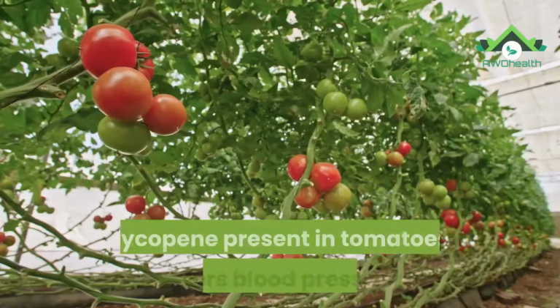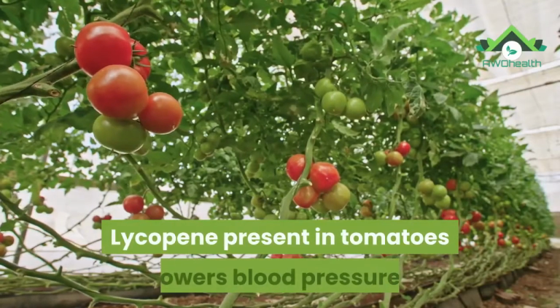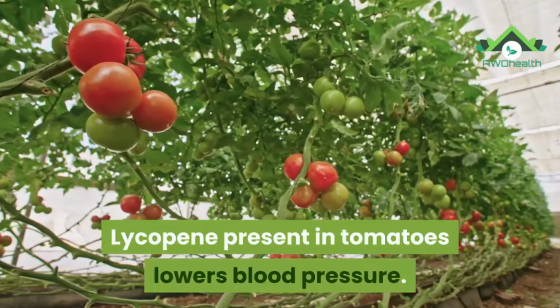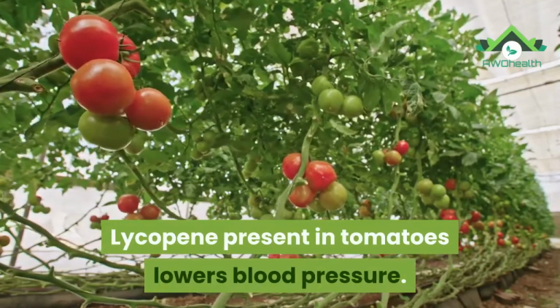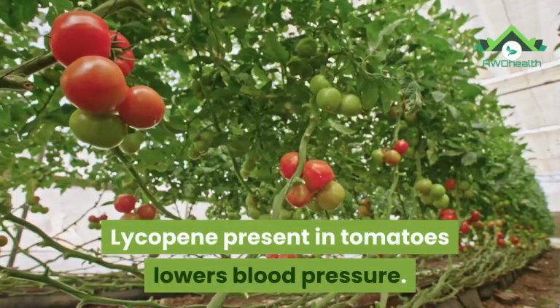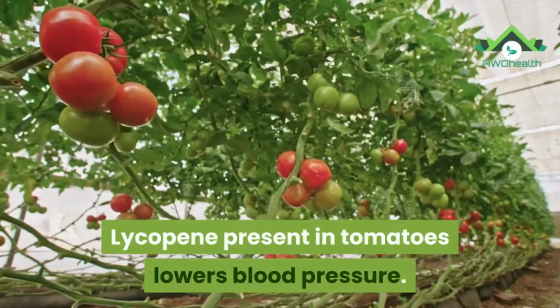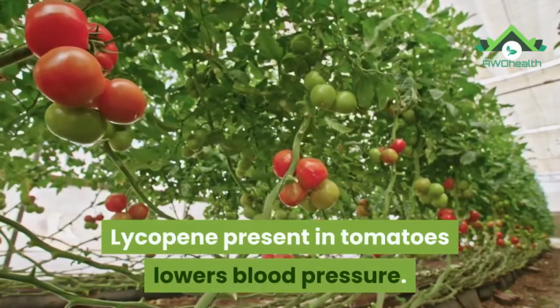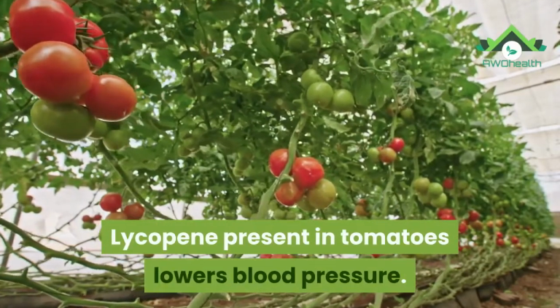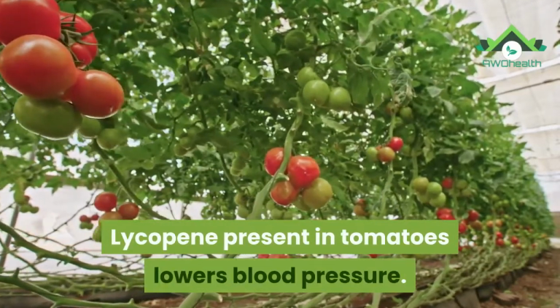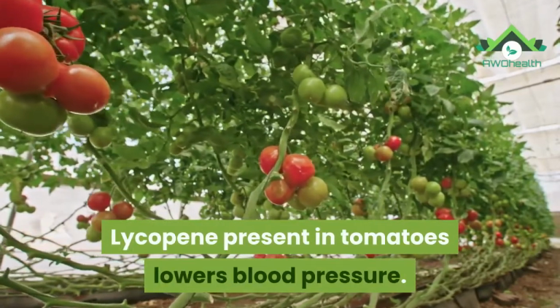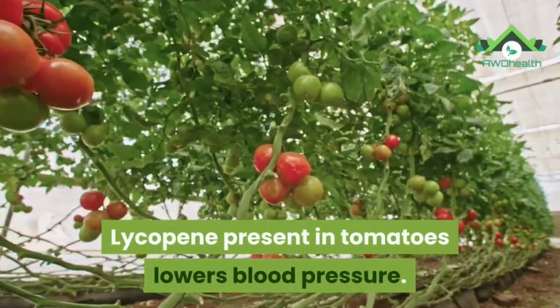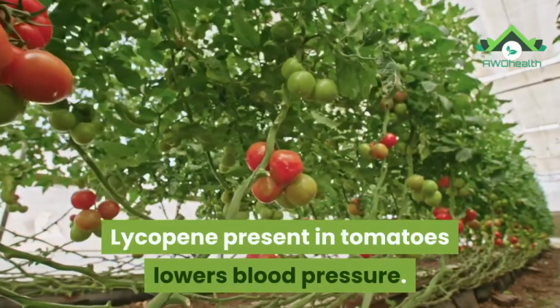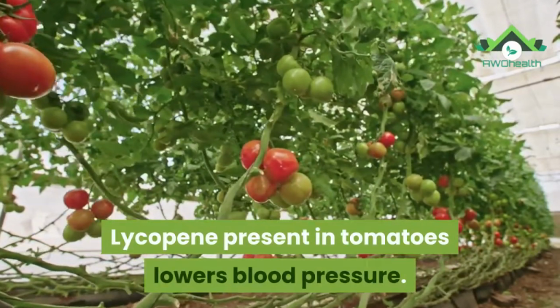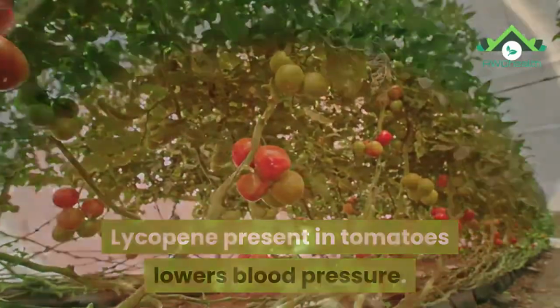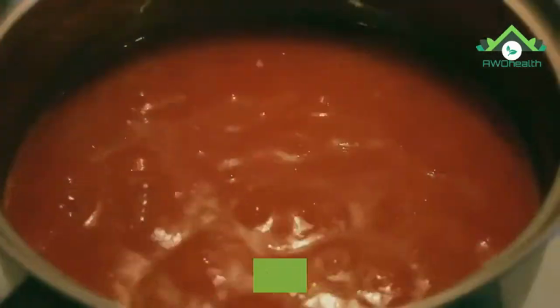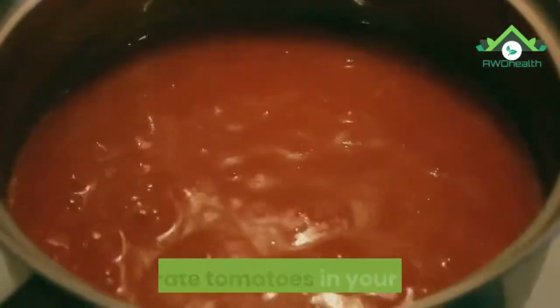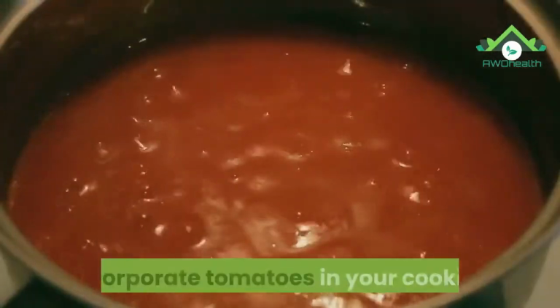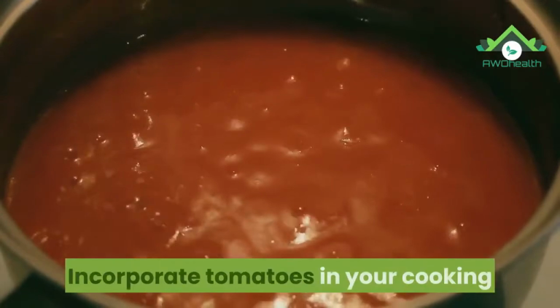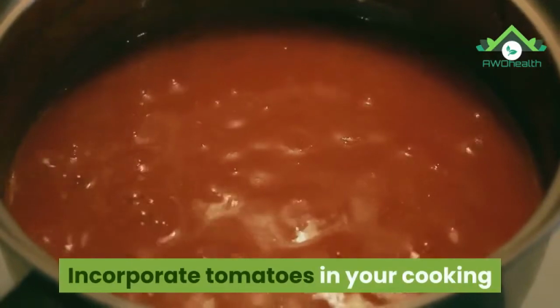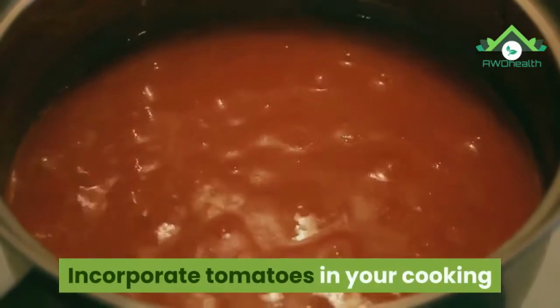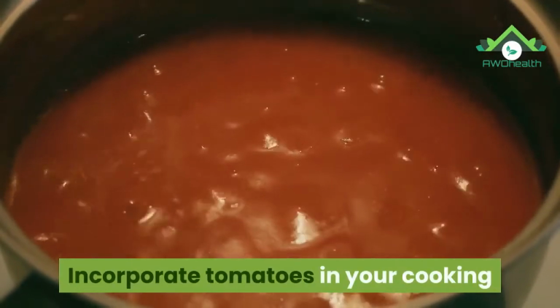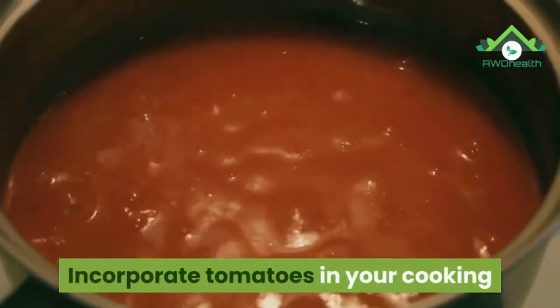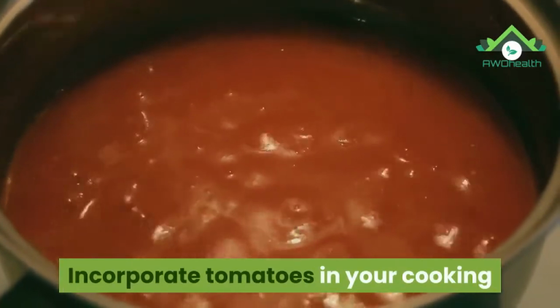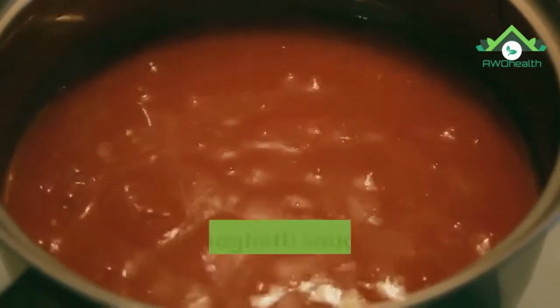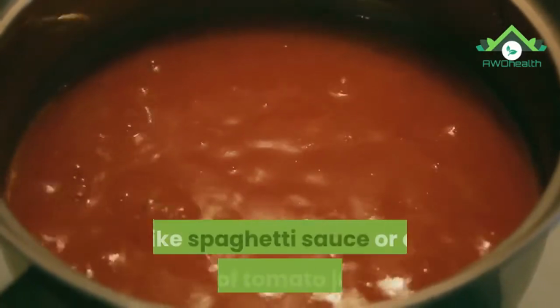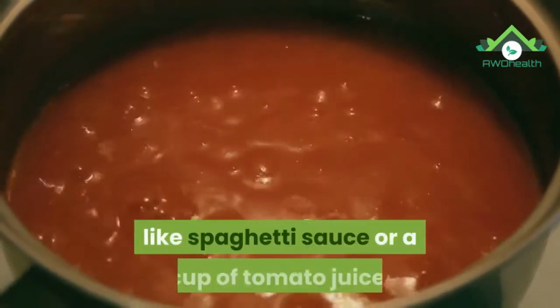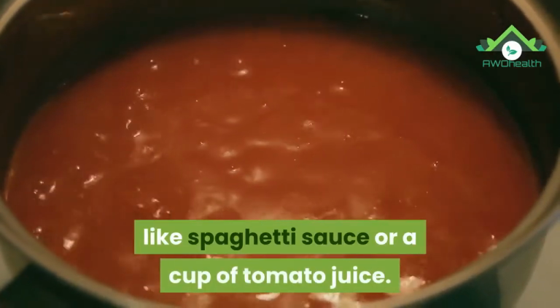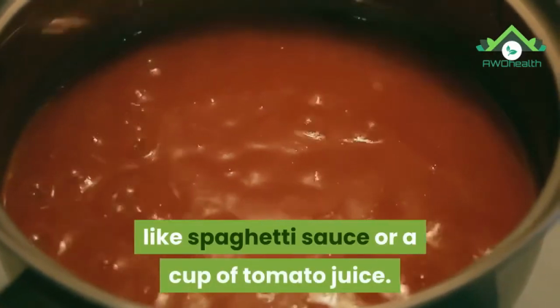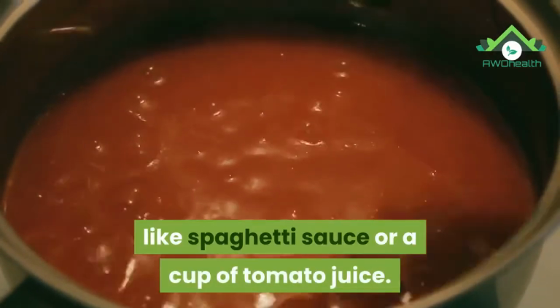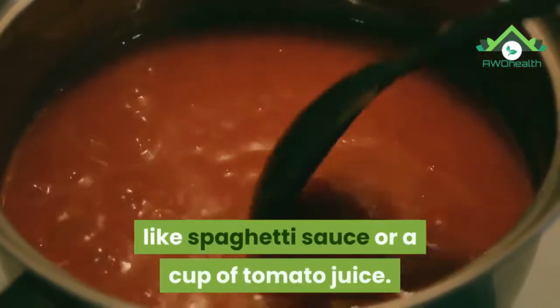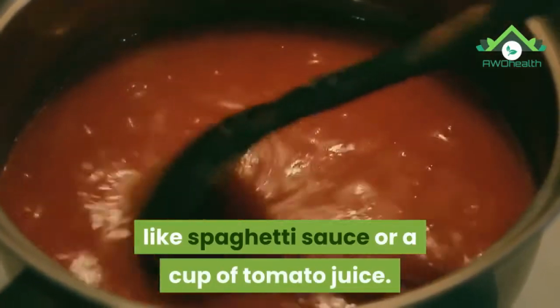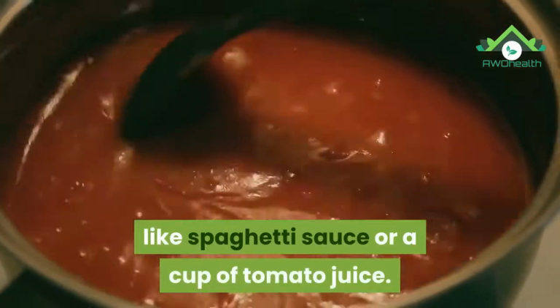17. Tomatoes. Lycopene present in tomatoes lowers blood pressure. Incorporate tomatoes in your cooking like spaghetti sauce or a cup of tomato juice.